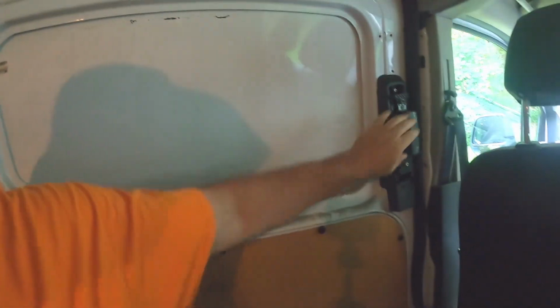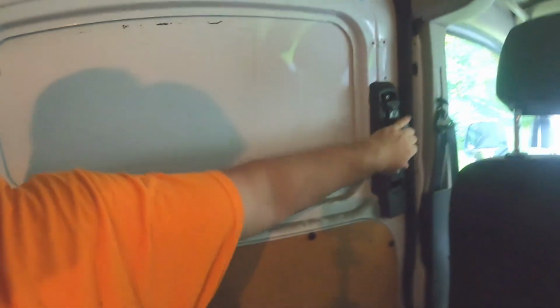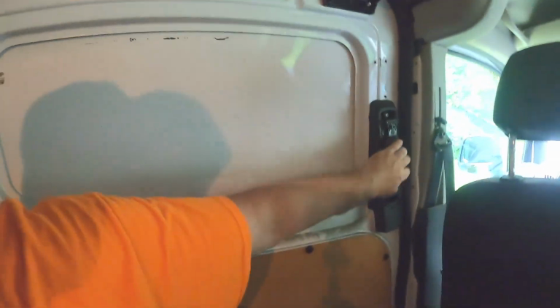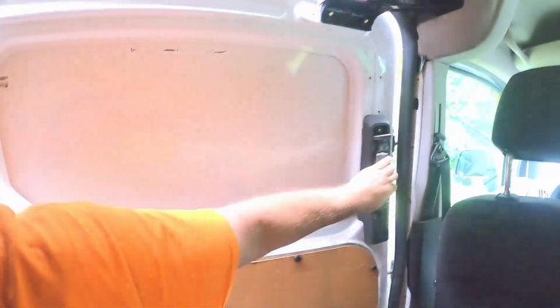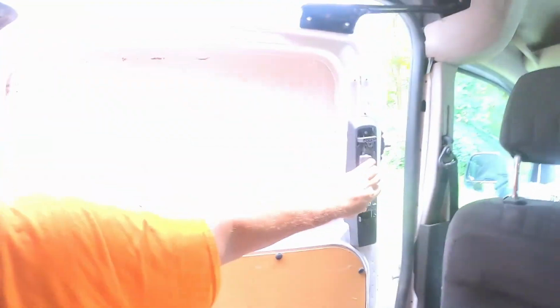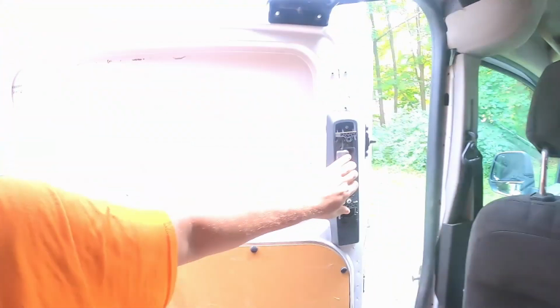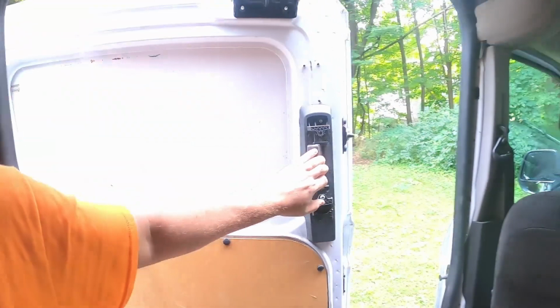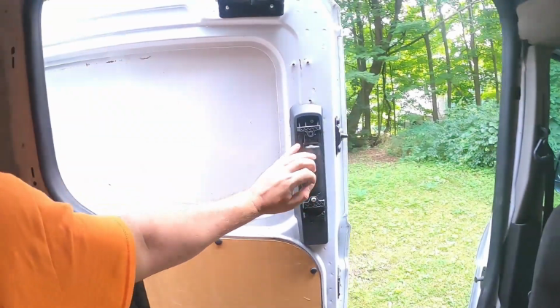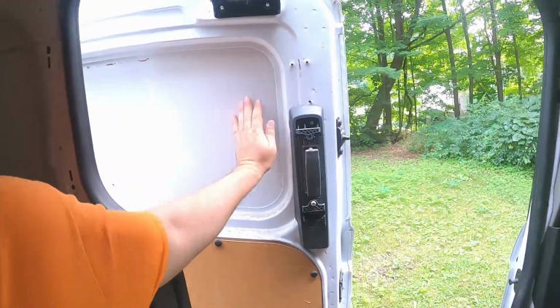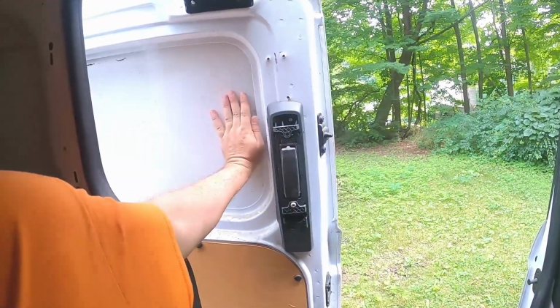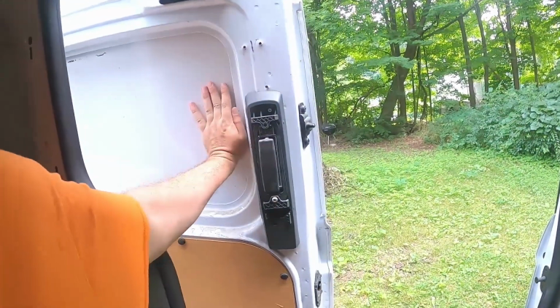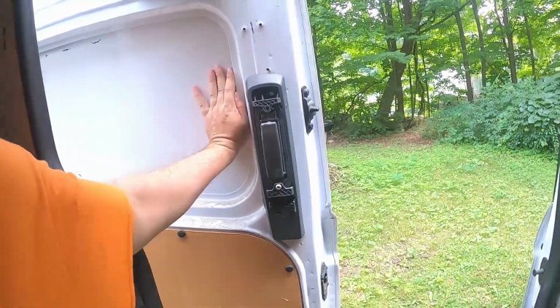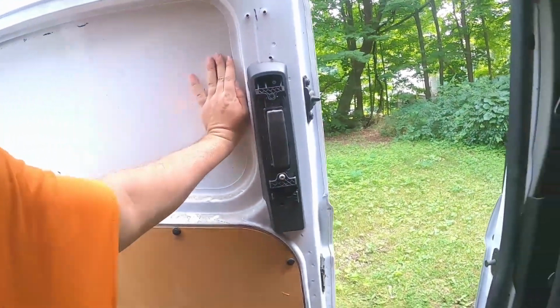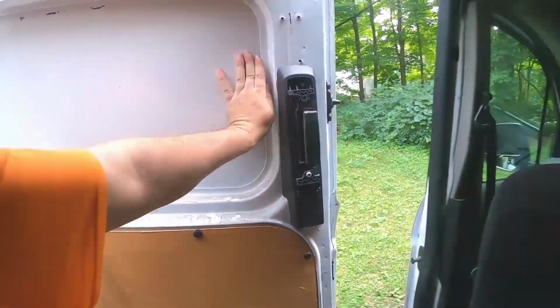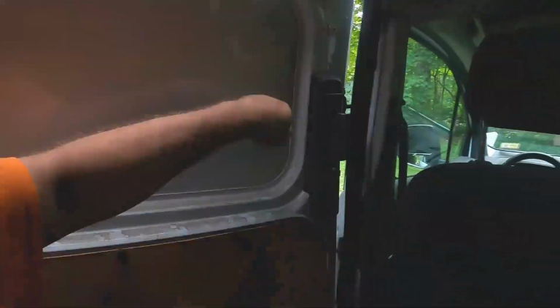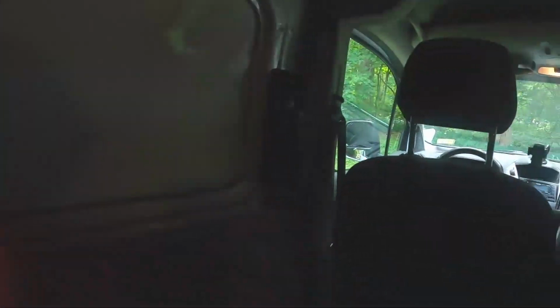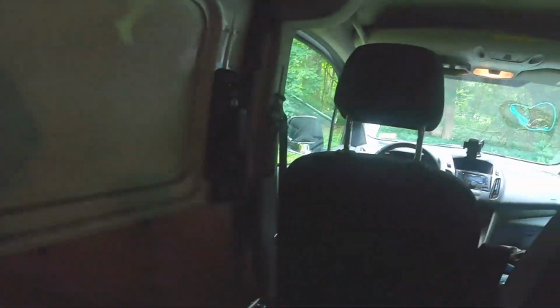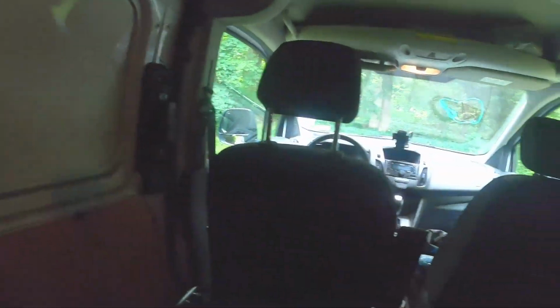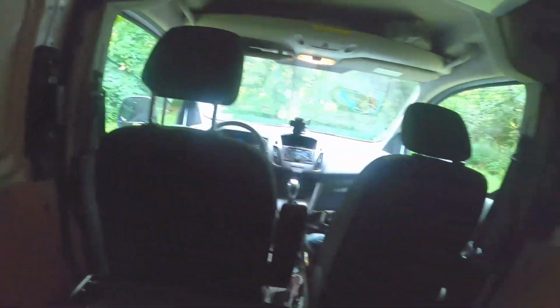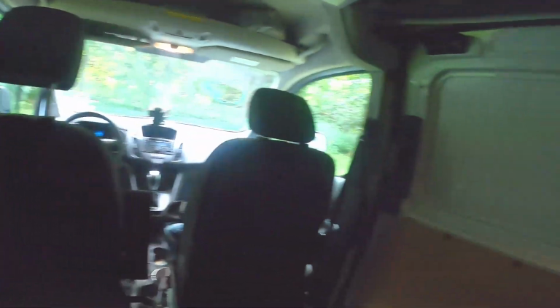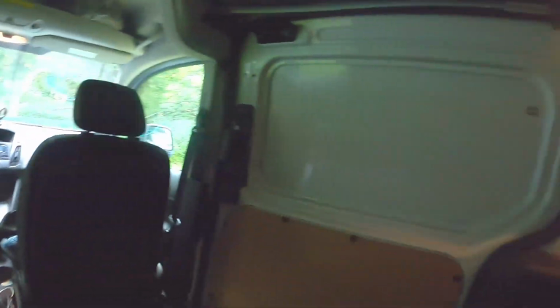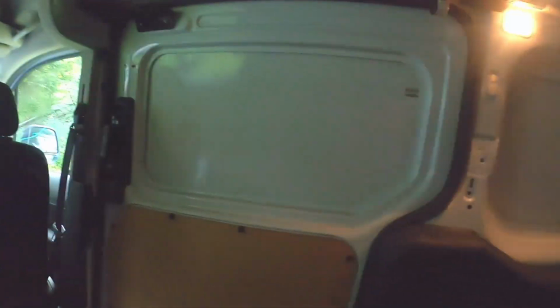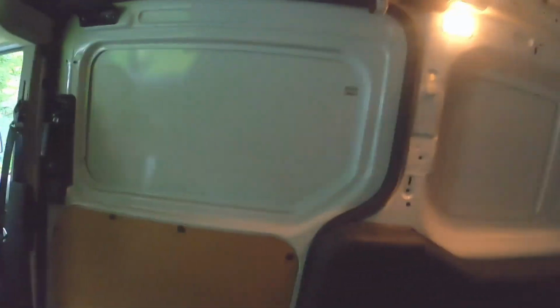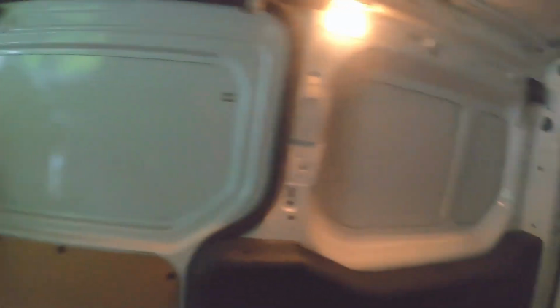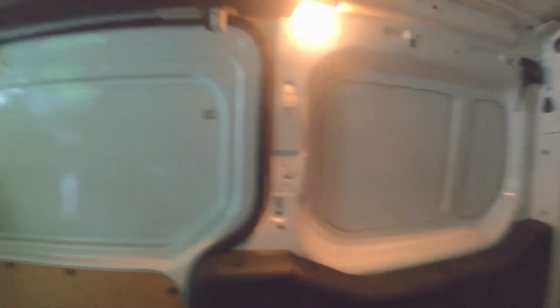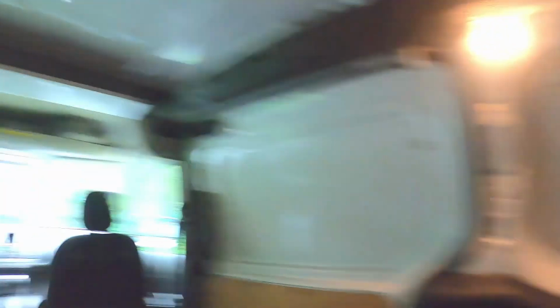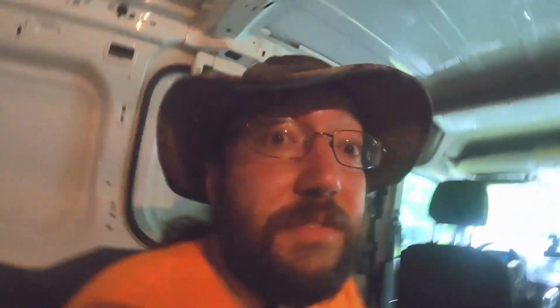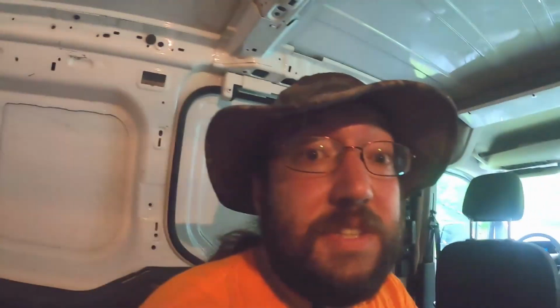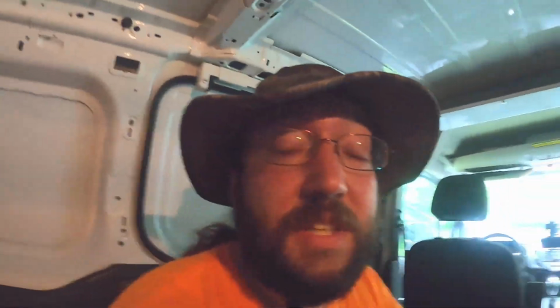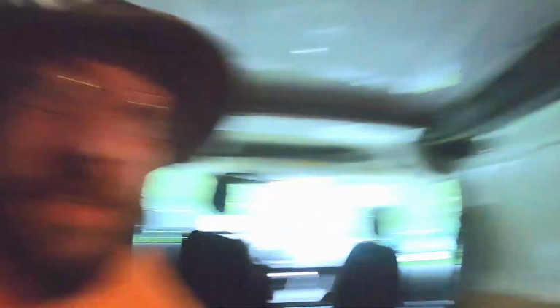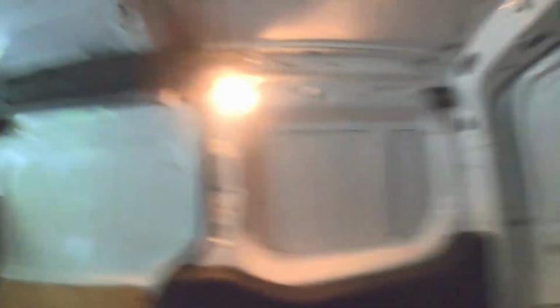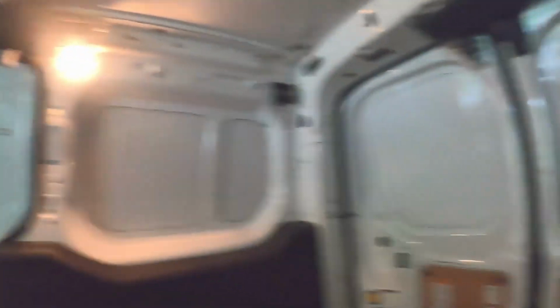I'll go right back here - yeah, you can. Doors work there. I don't know if you can even see in here.